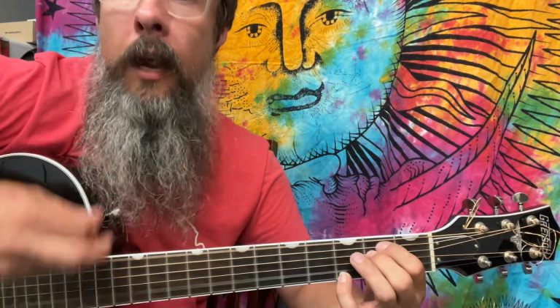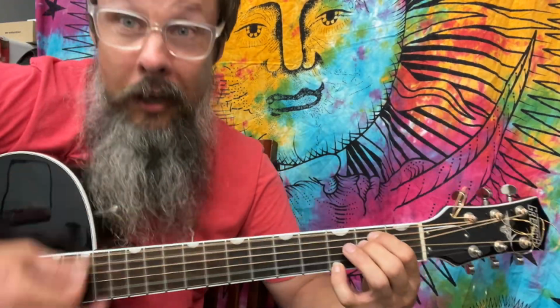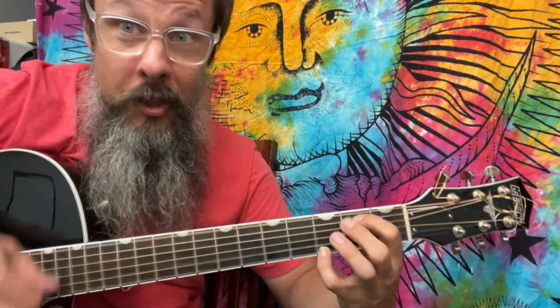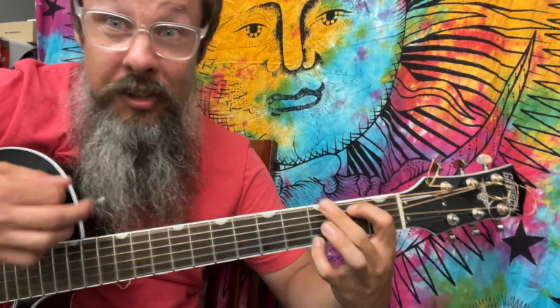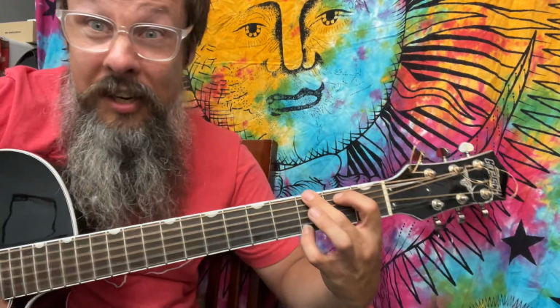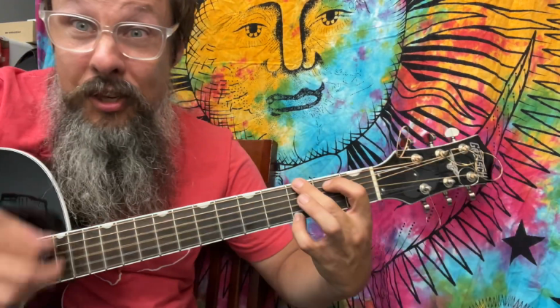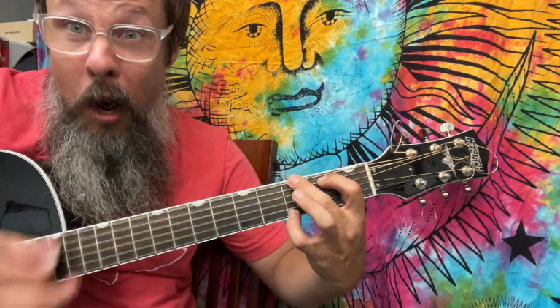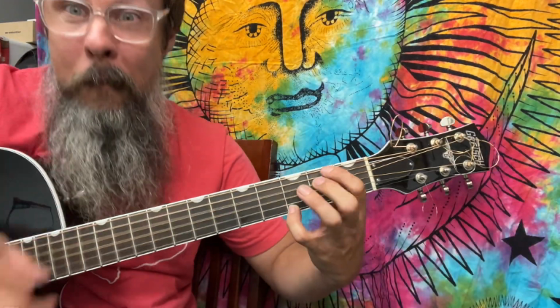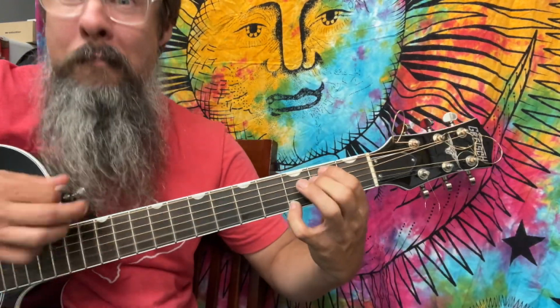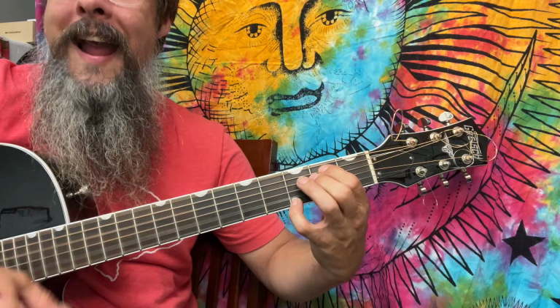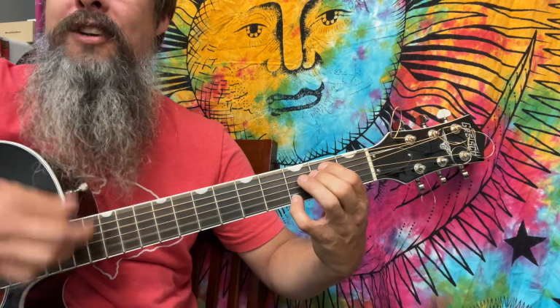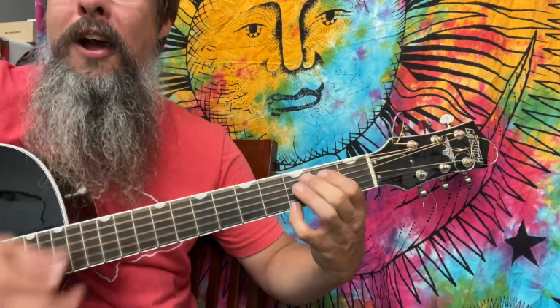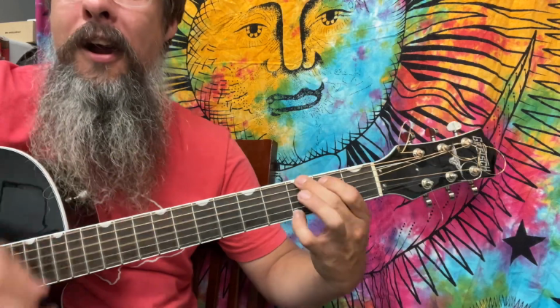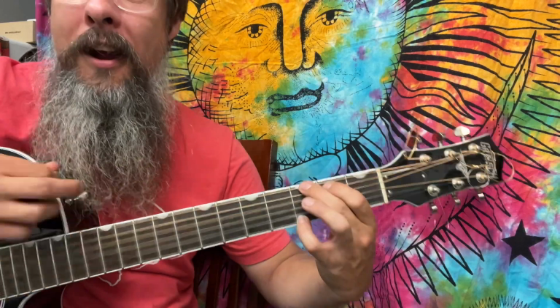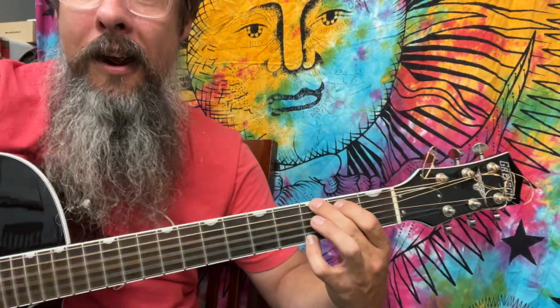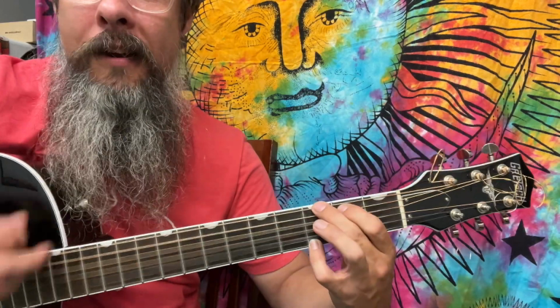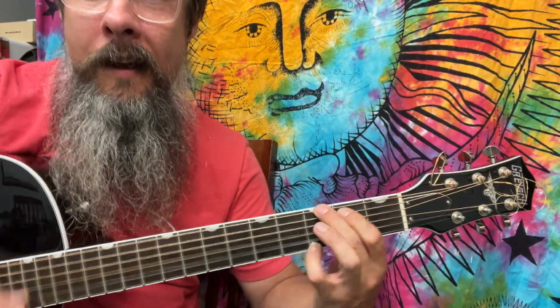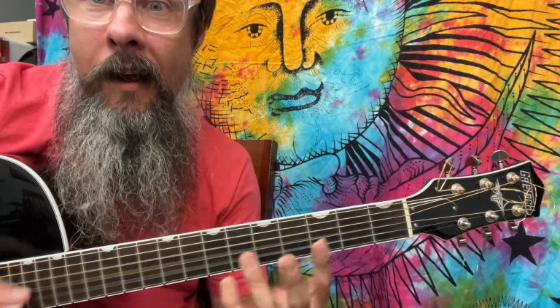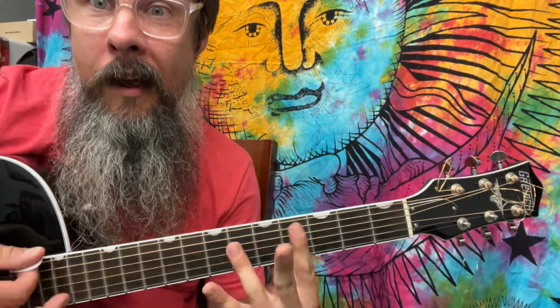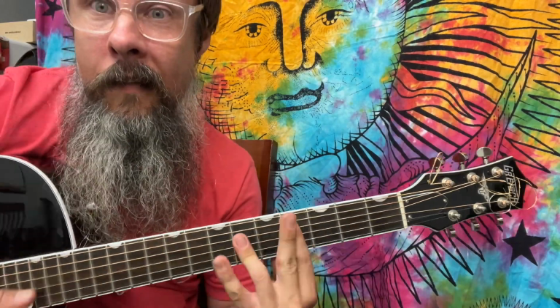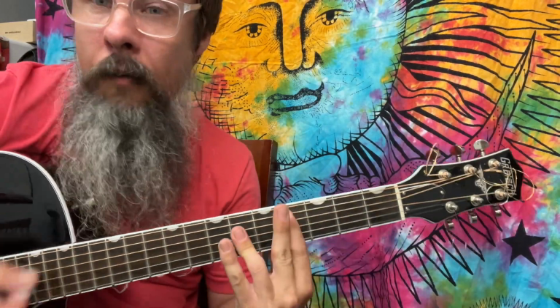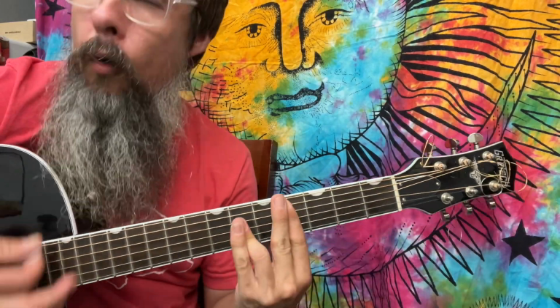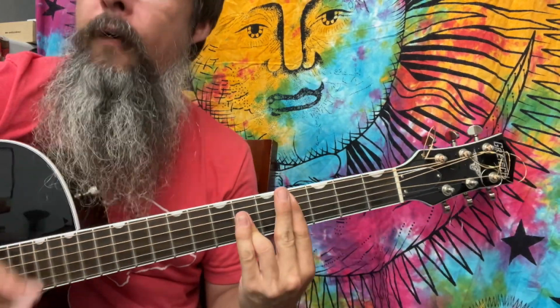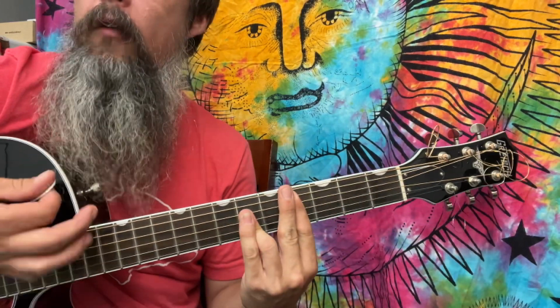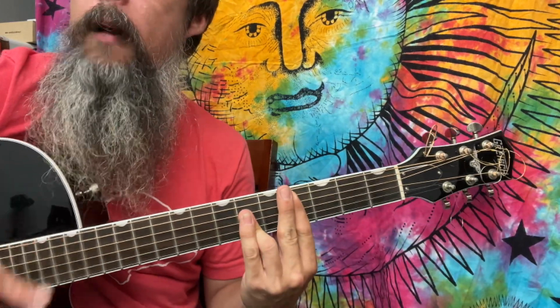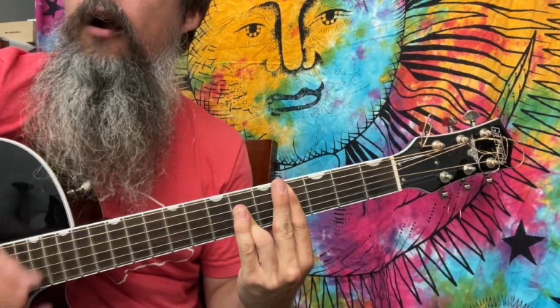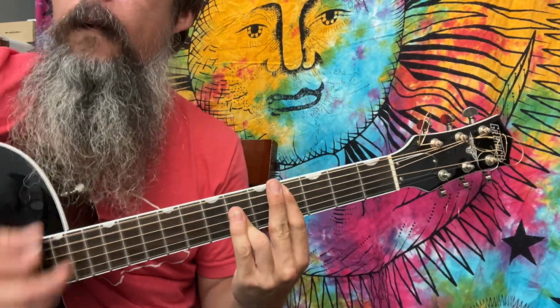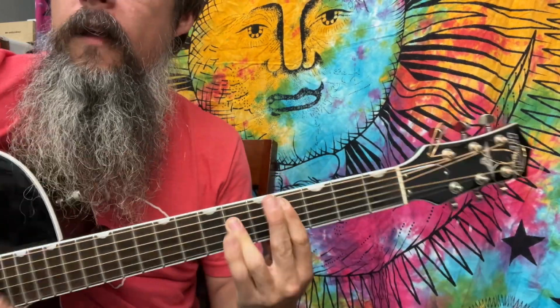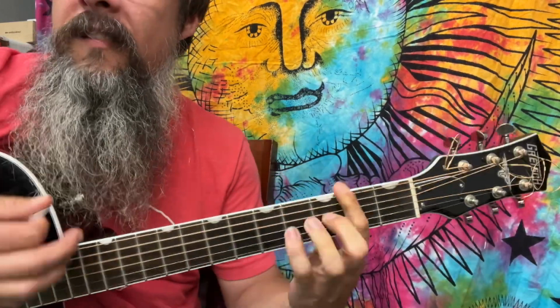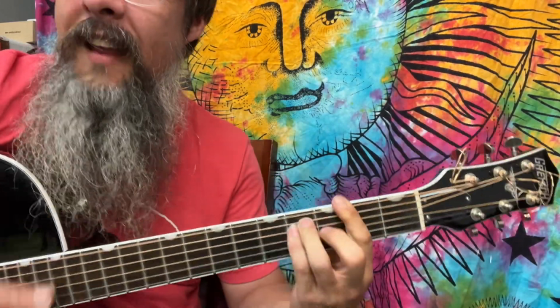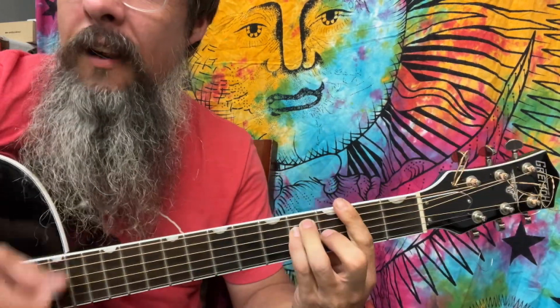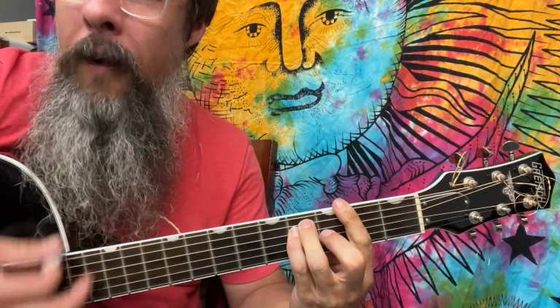Here comes the C sharp major — fourth fret, remember. Second fret.